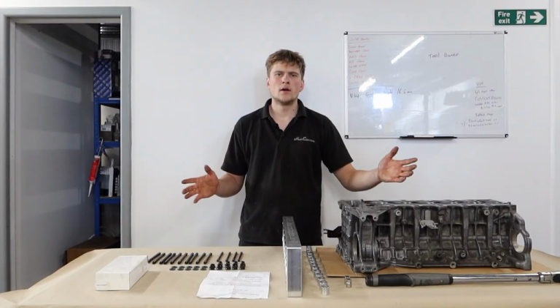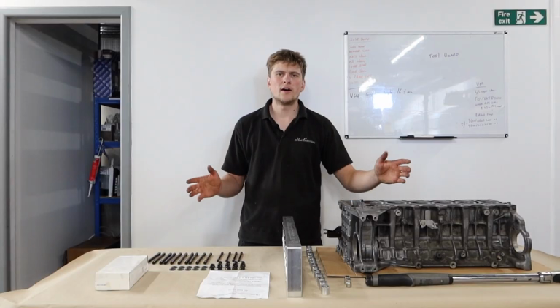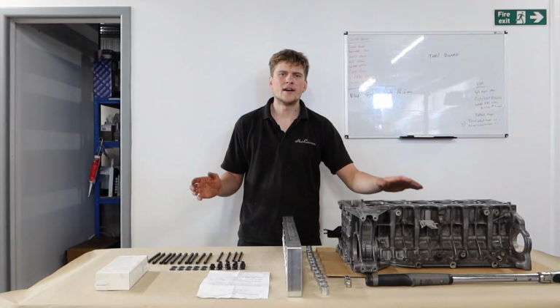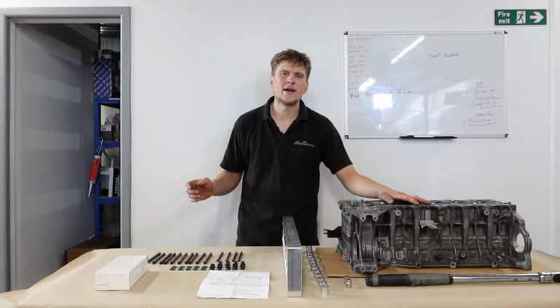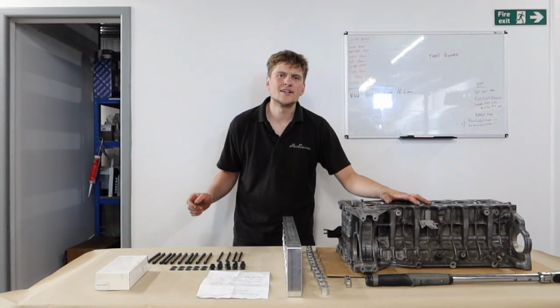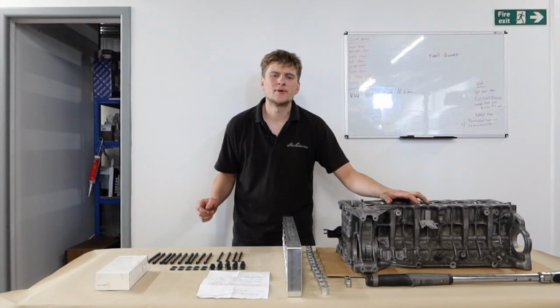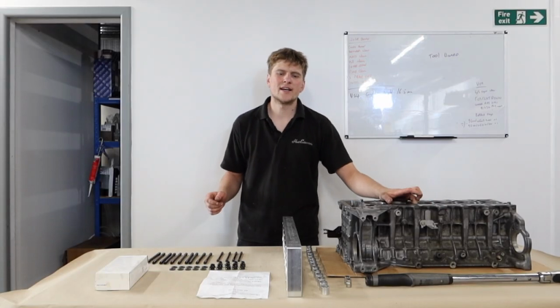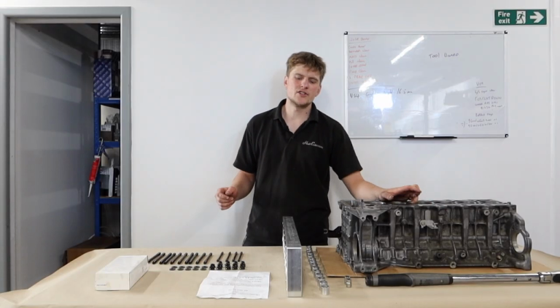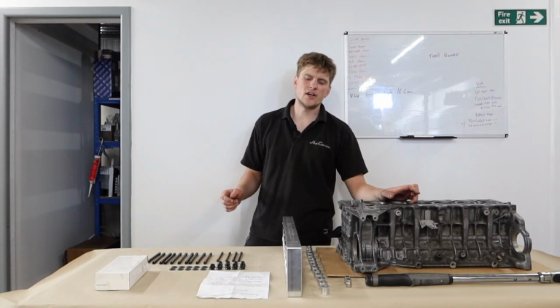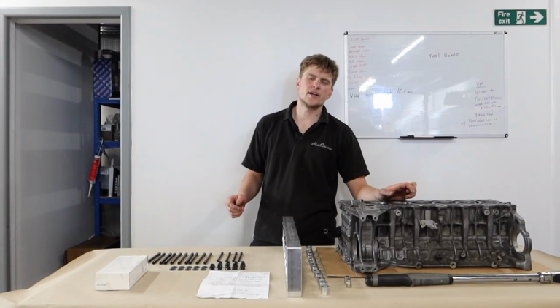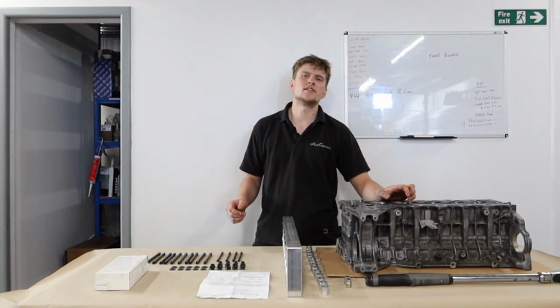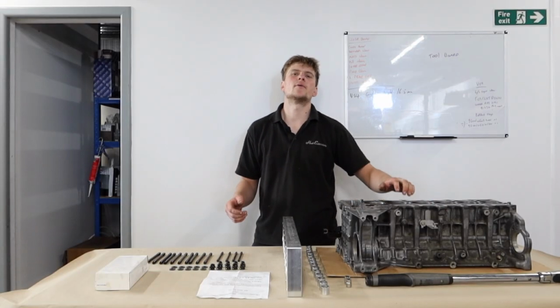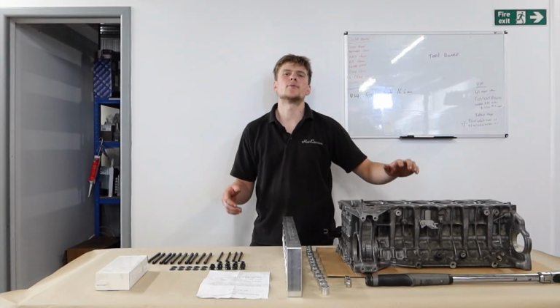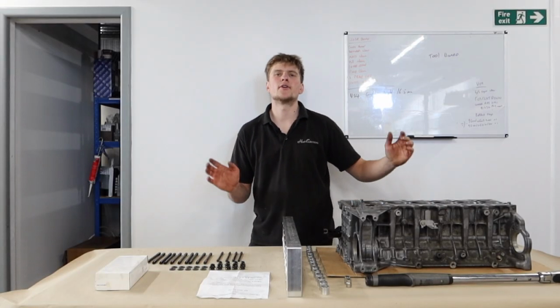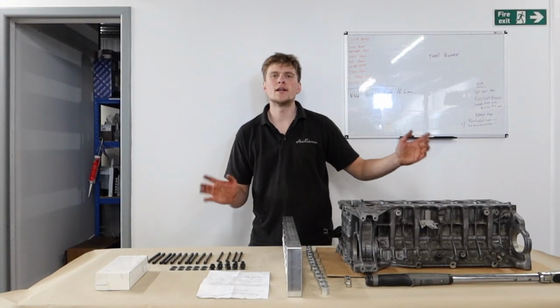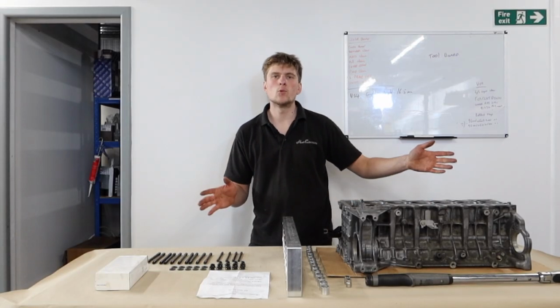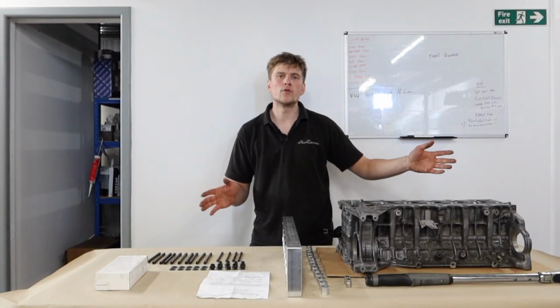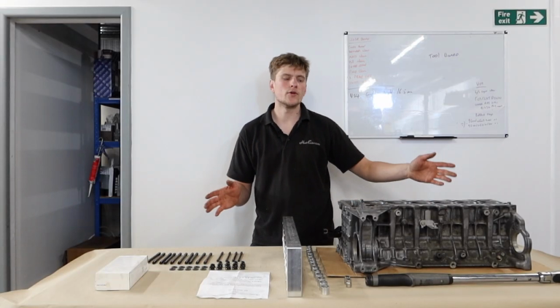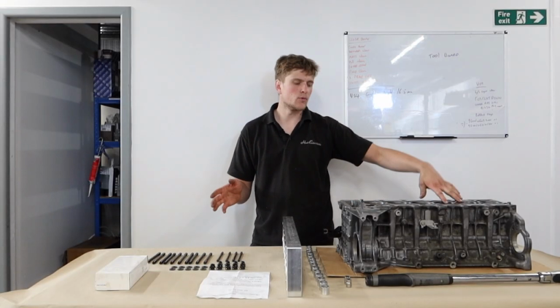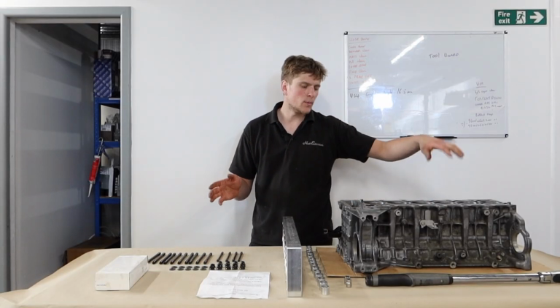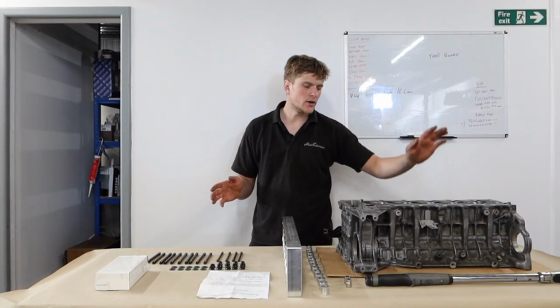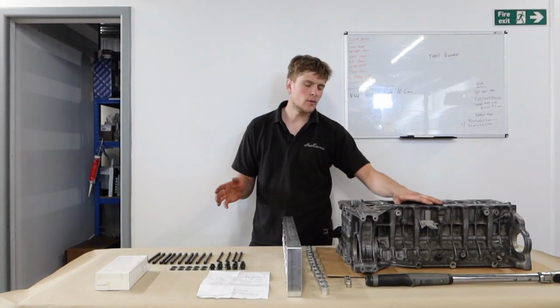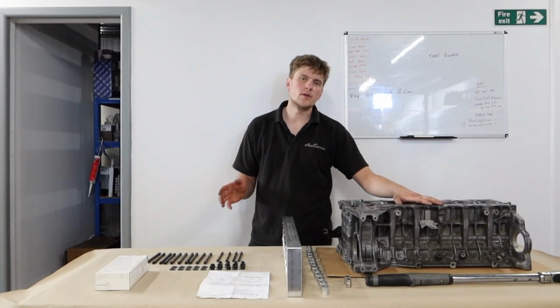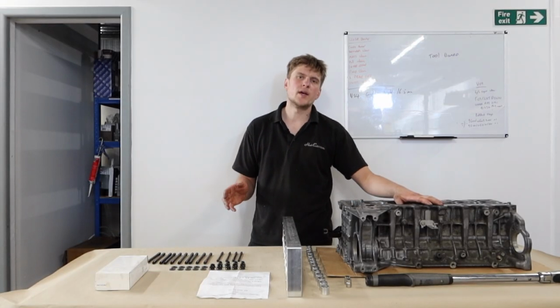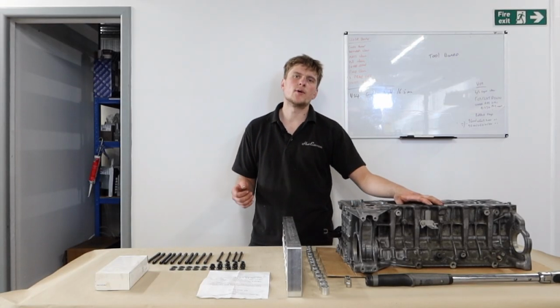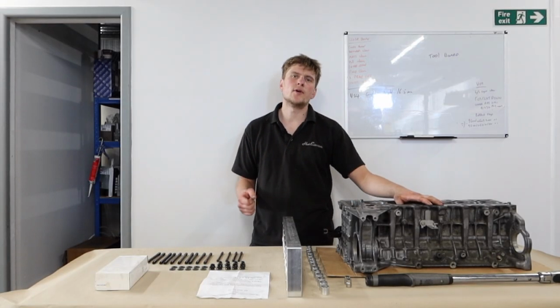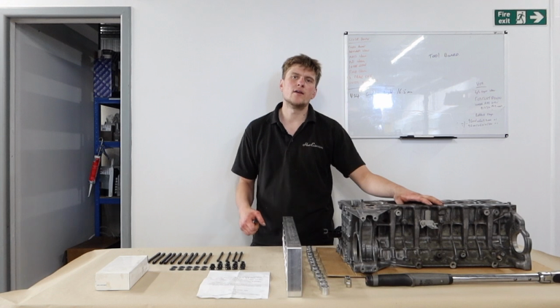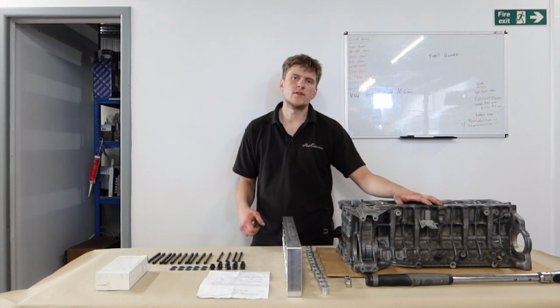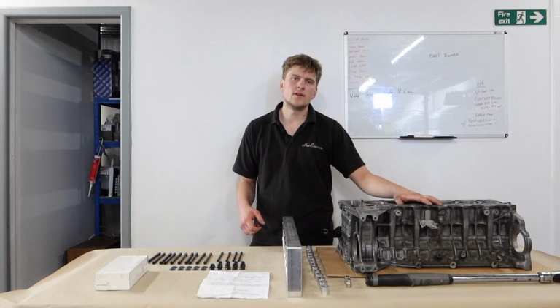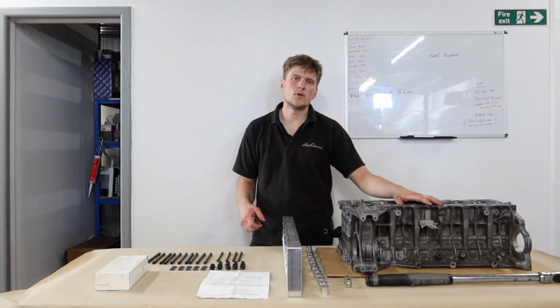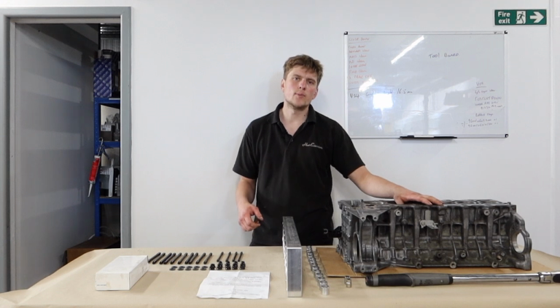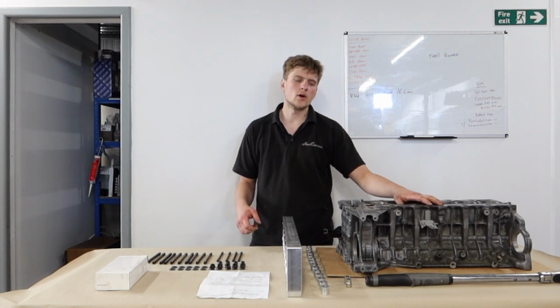Hi, I'm Alex from Hack Engineering and today we're going to be doing a little walkthrough of what we do with the BMW N54 block.